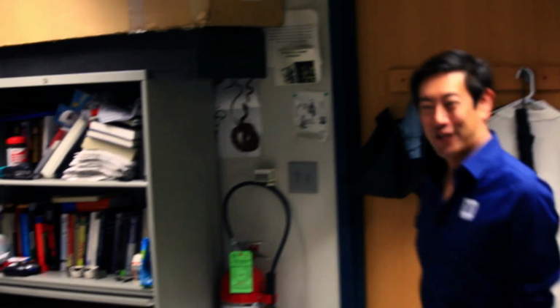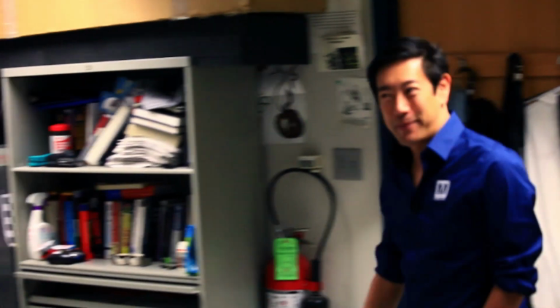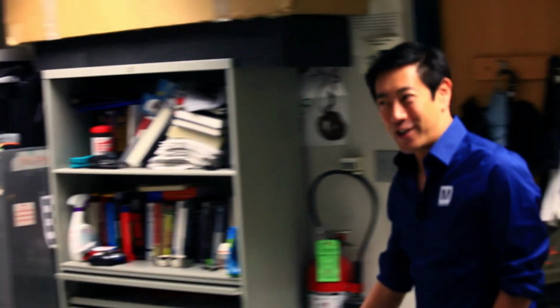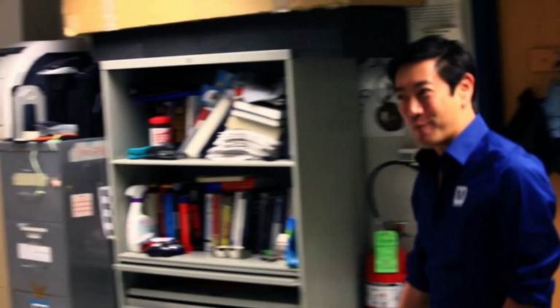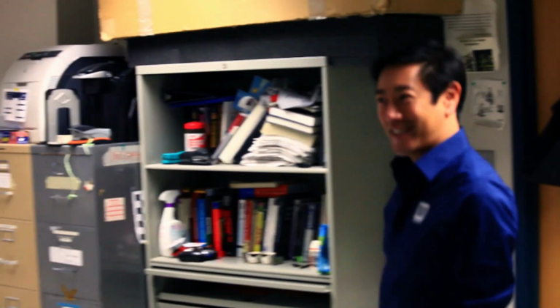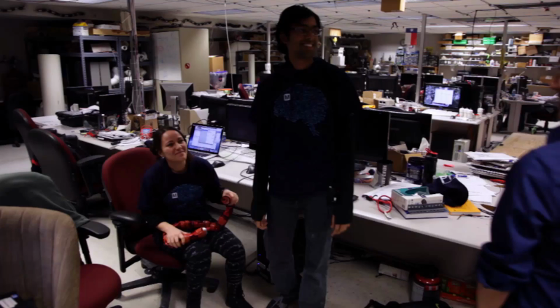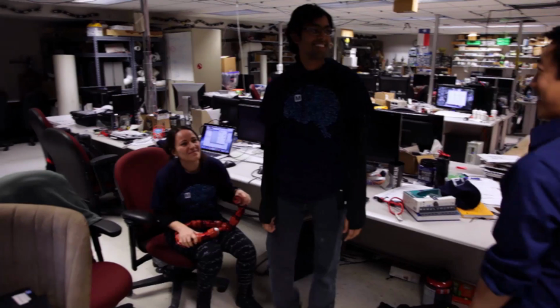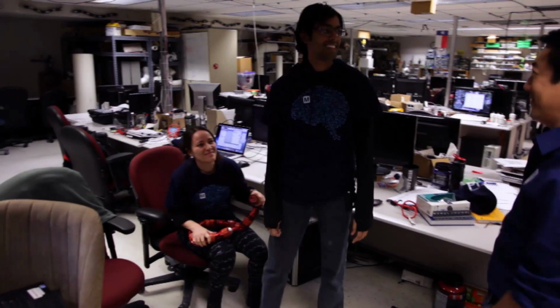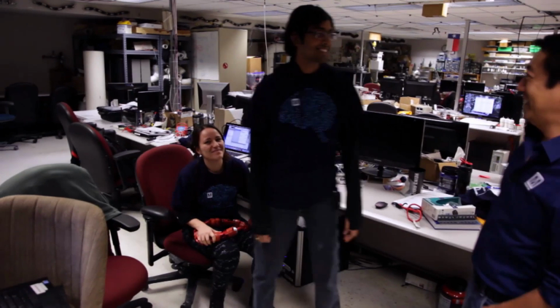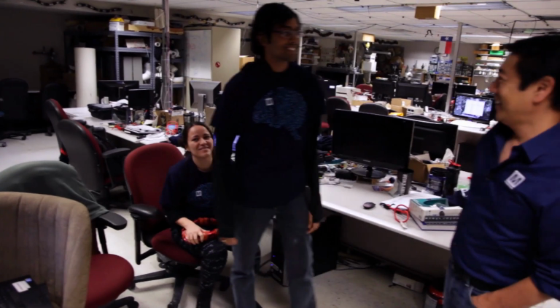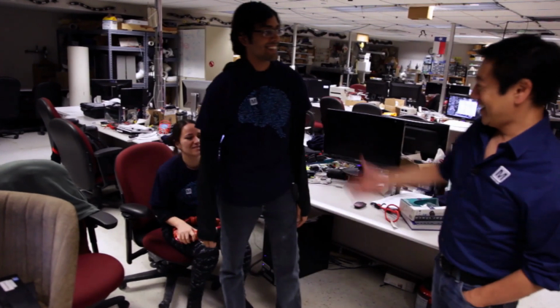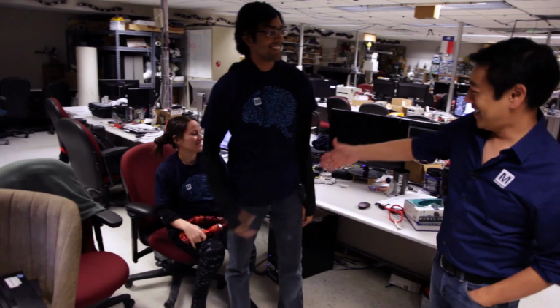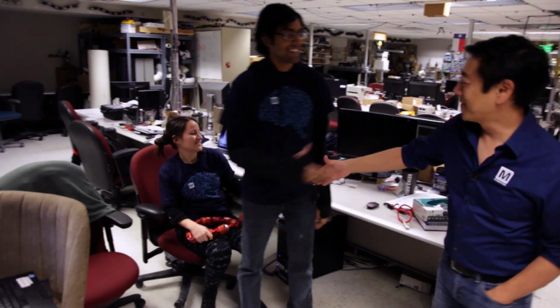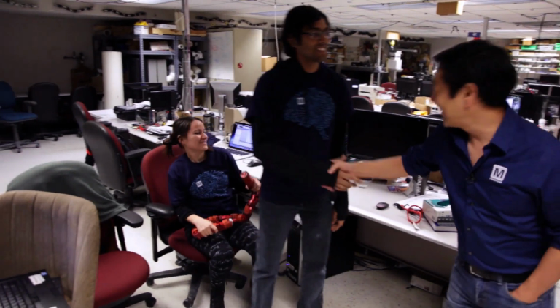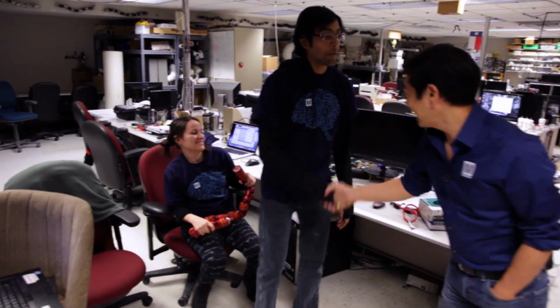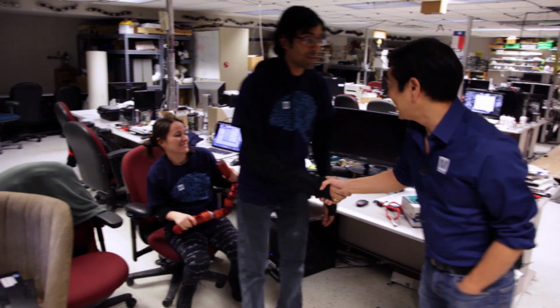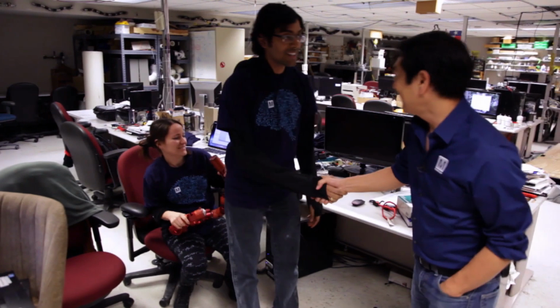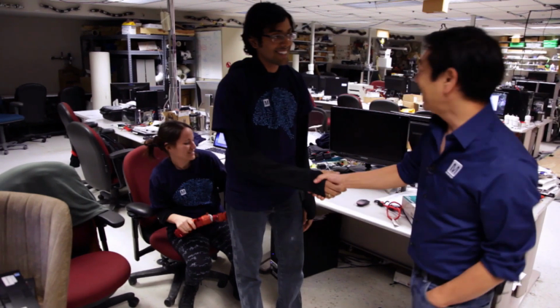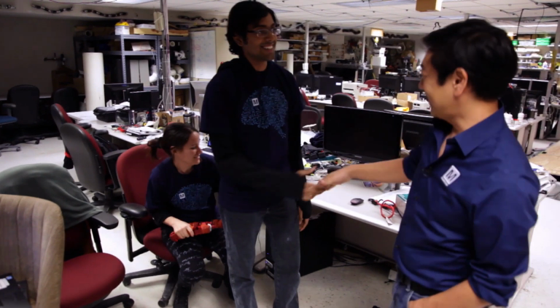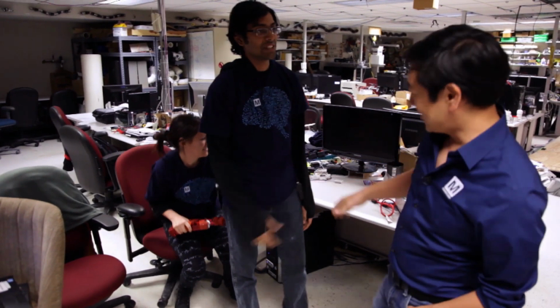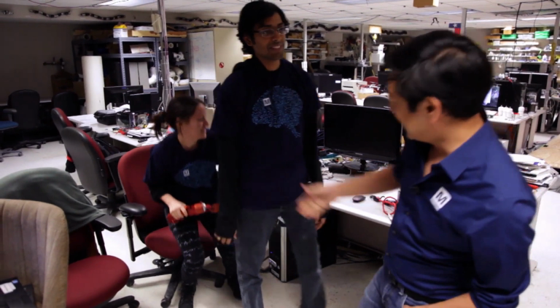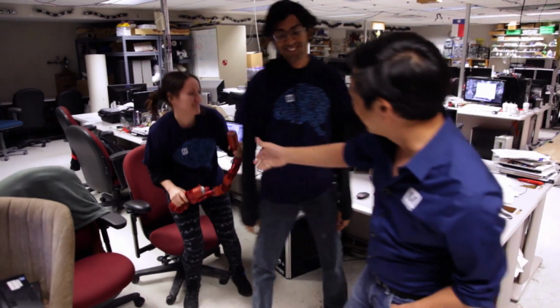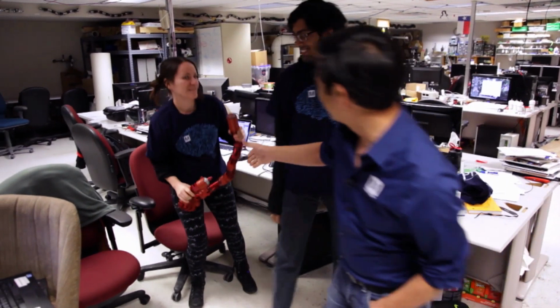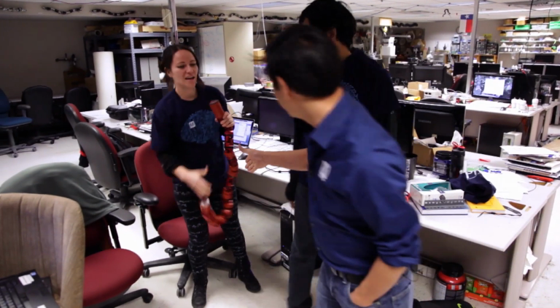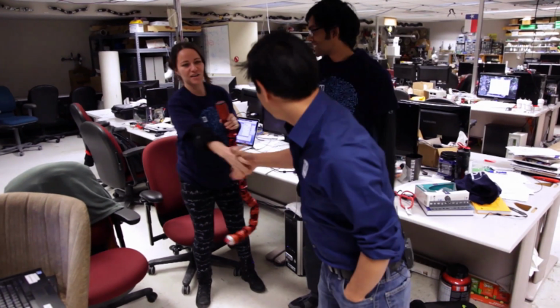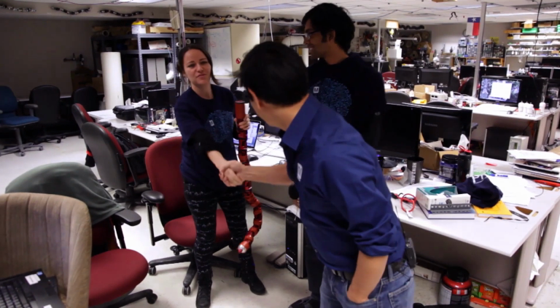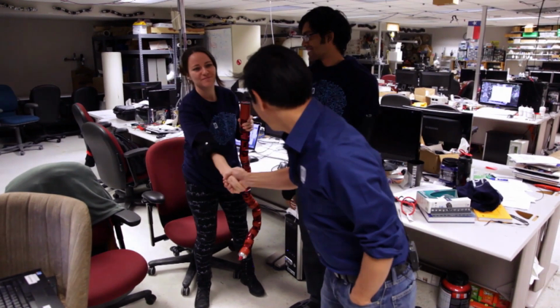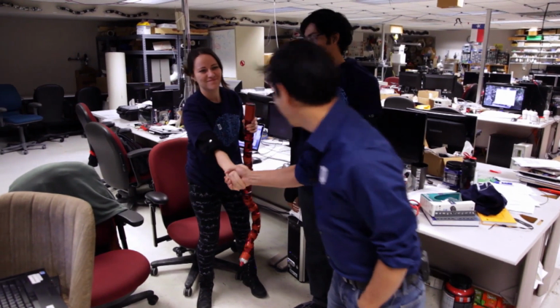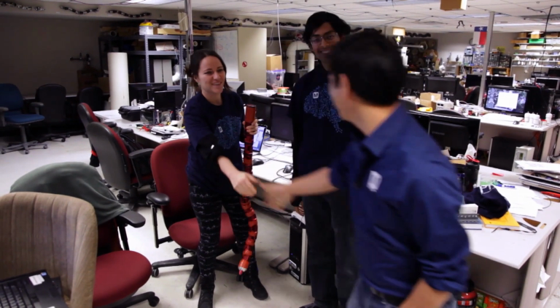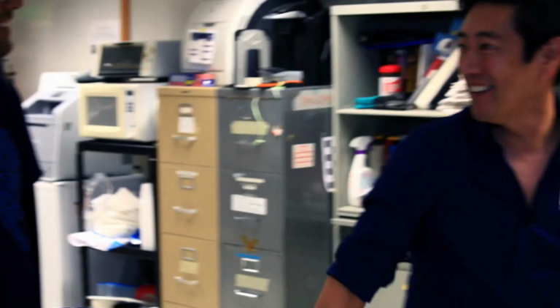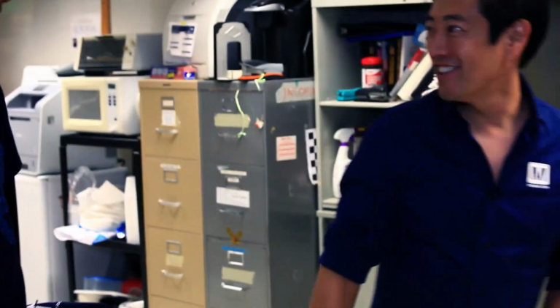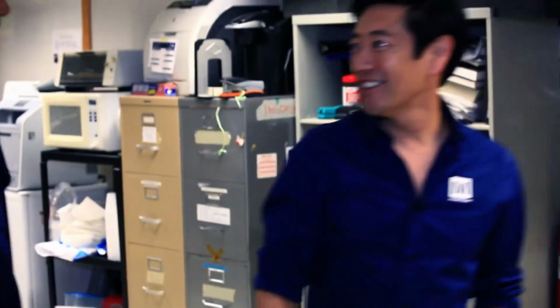This is the Biorobotics Lab. I'm Grant. I'm Arun. Hi, I'm Elif. Nice to meet you.